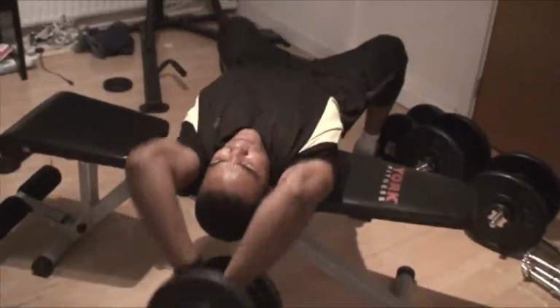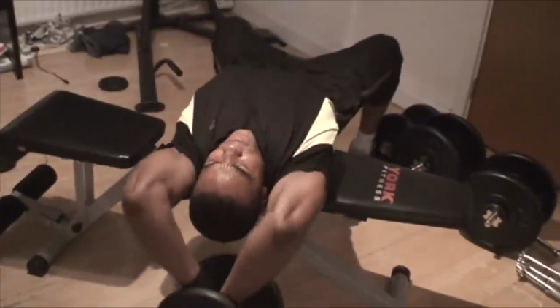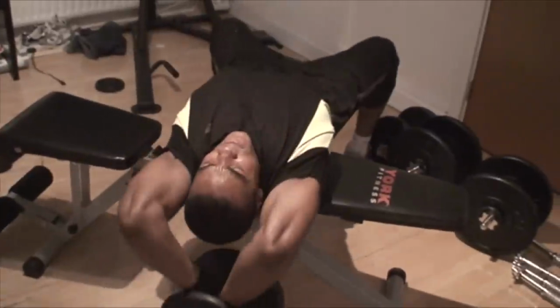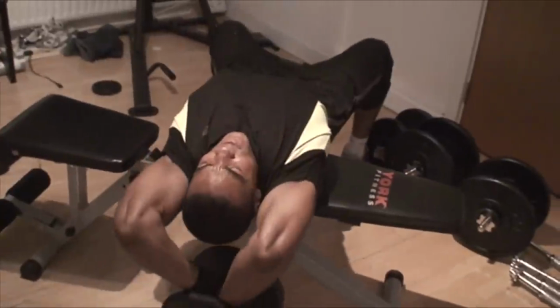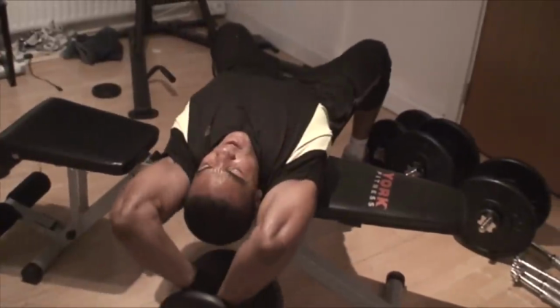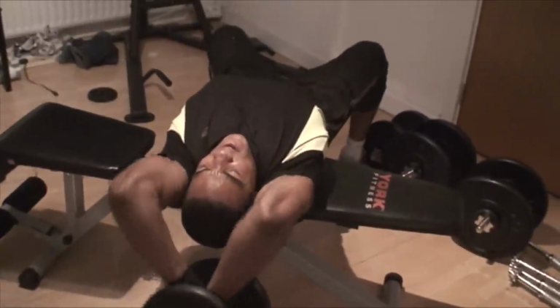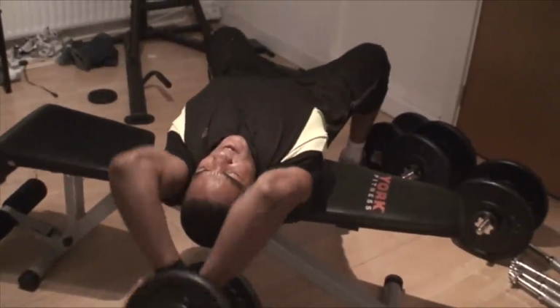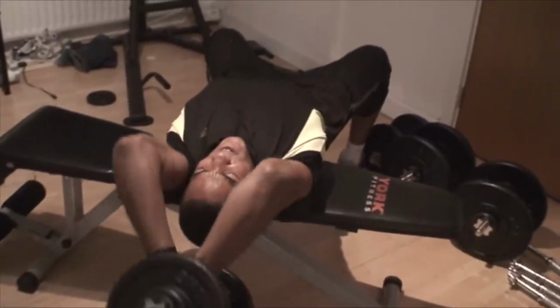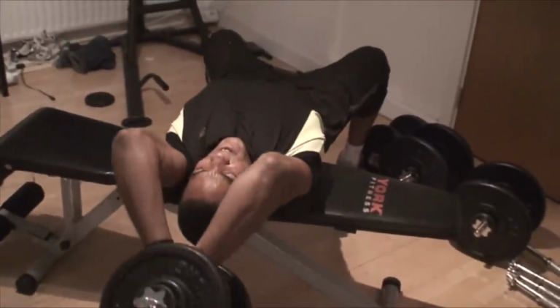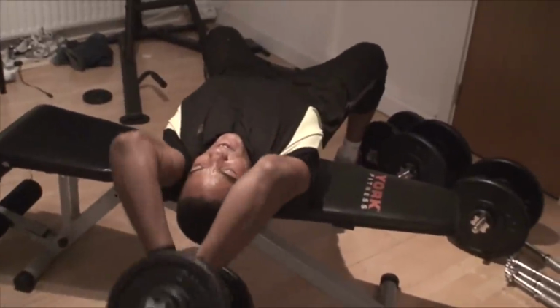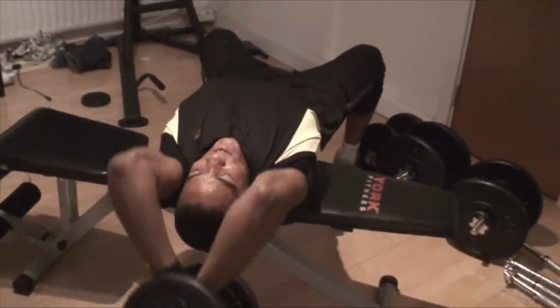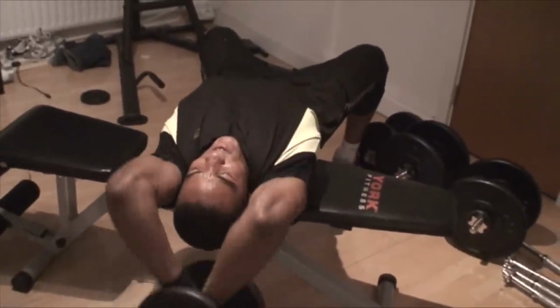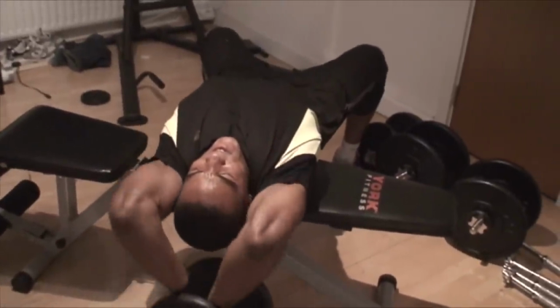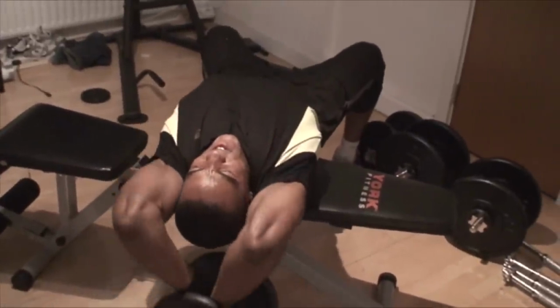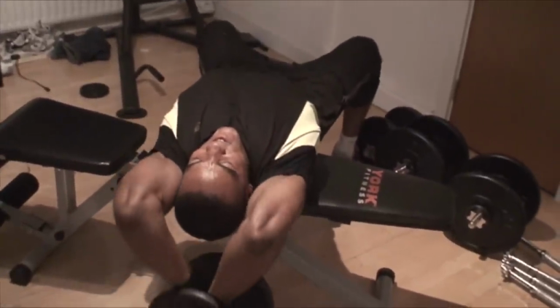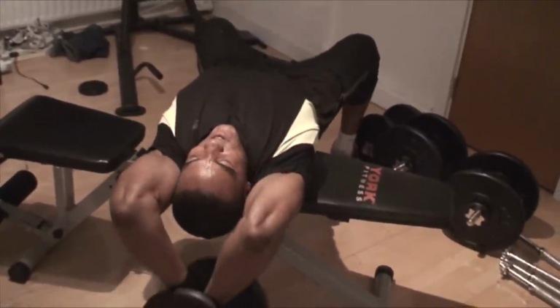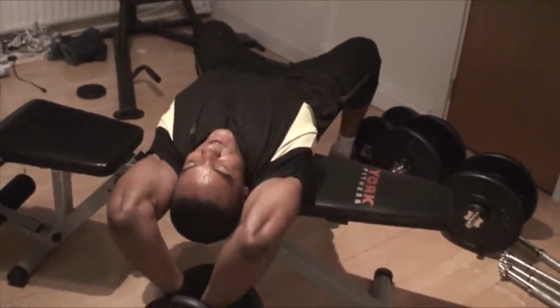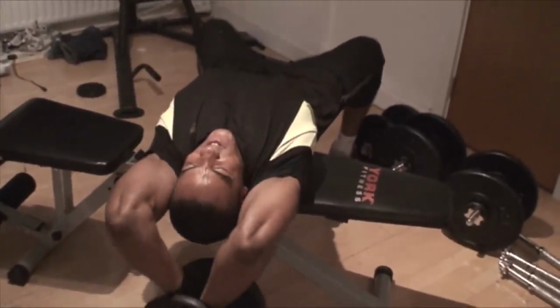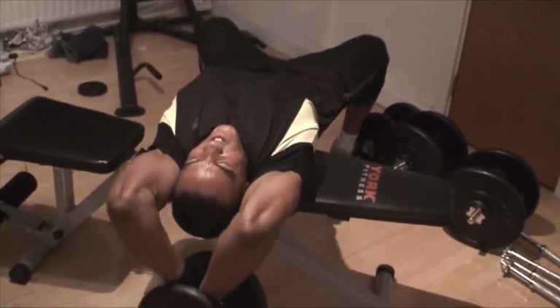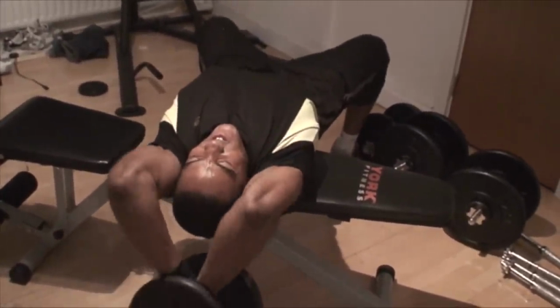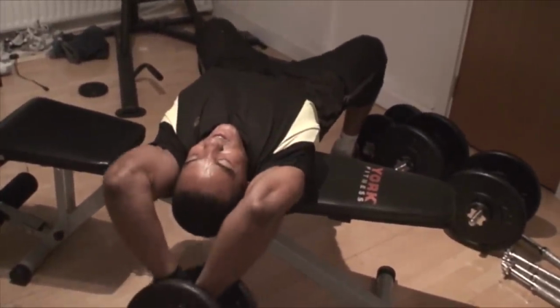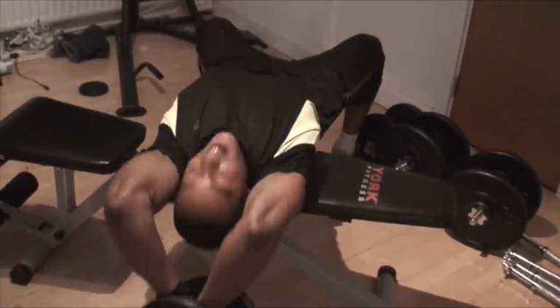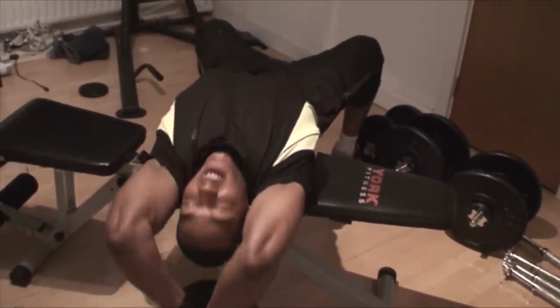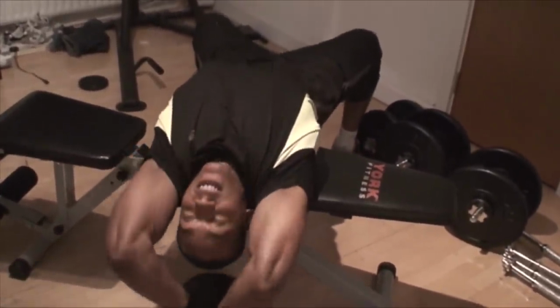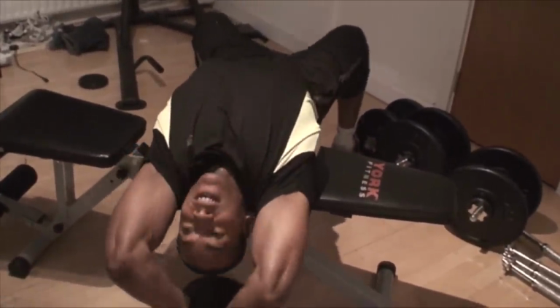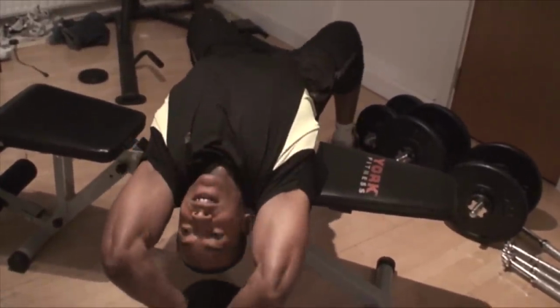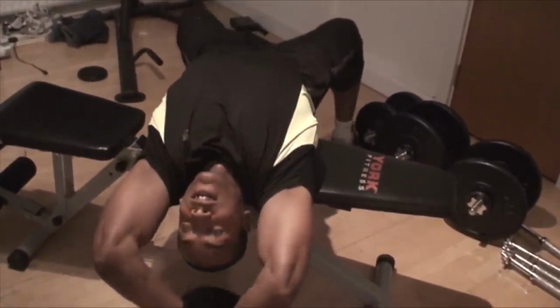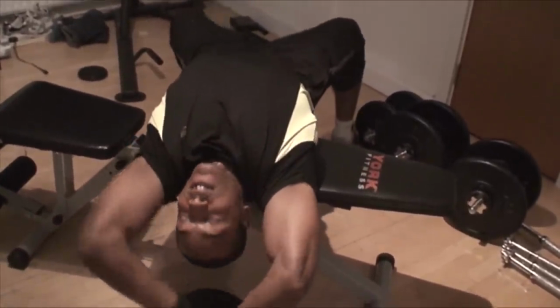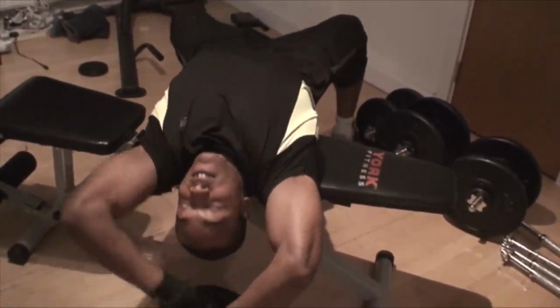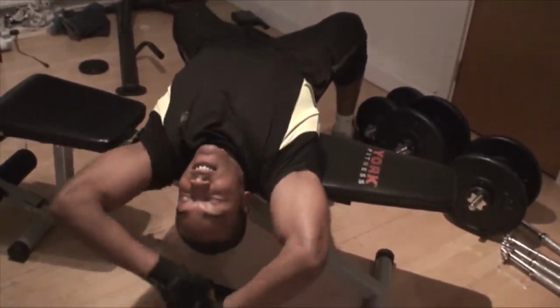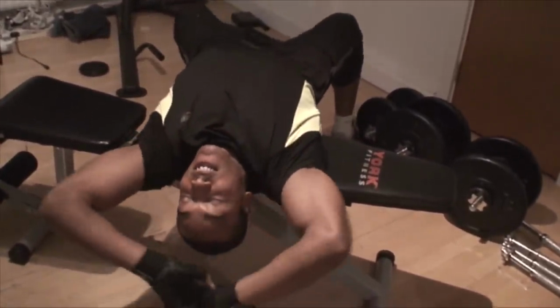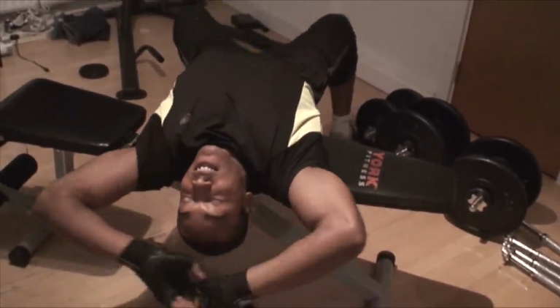This is a really good exercise for the chest. I don't have another rep in me — that's what you call failure.